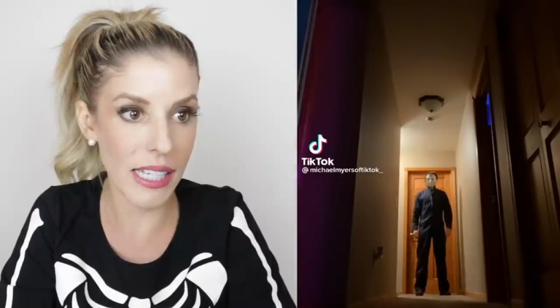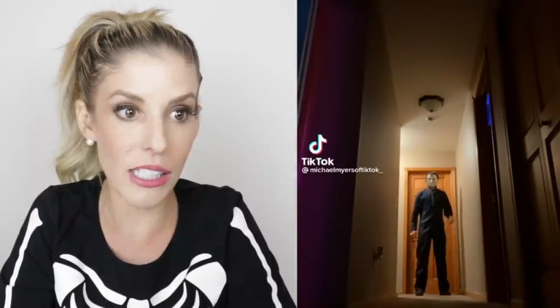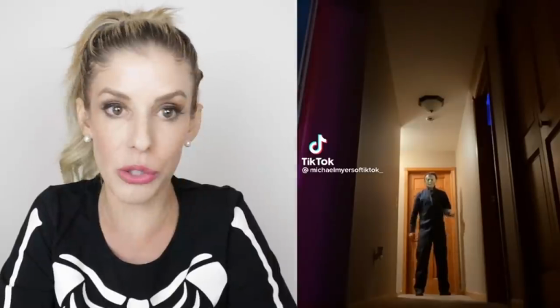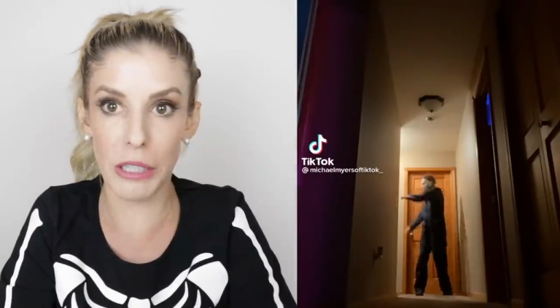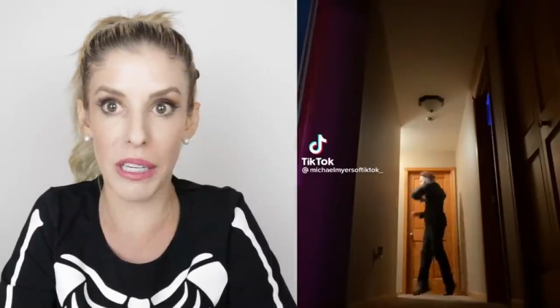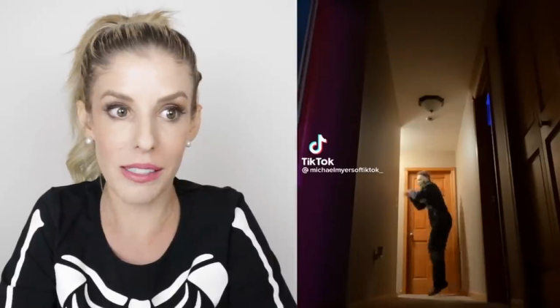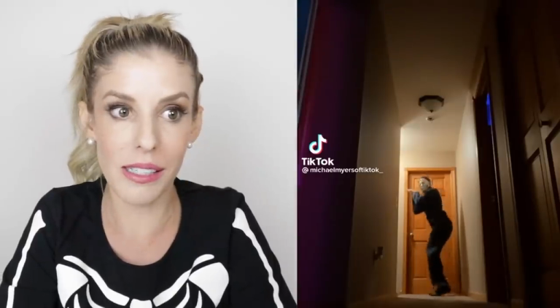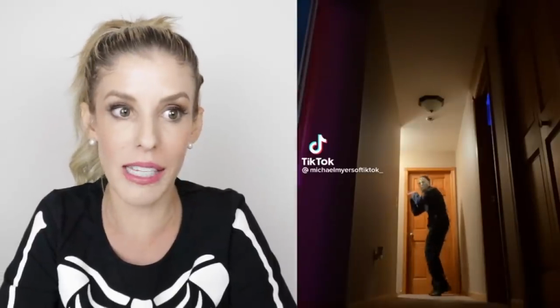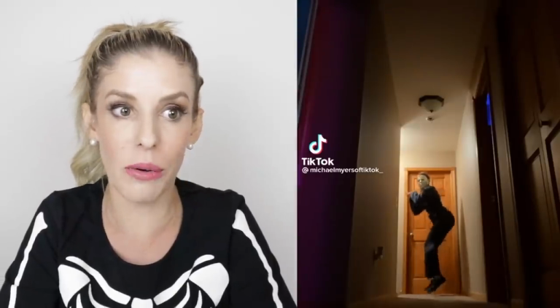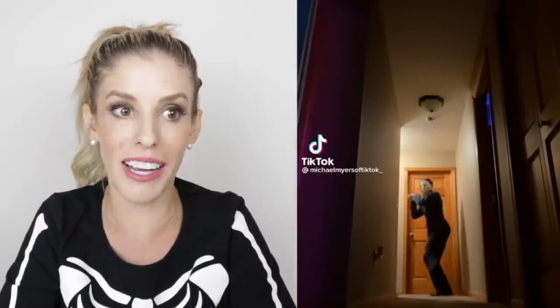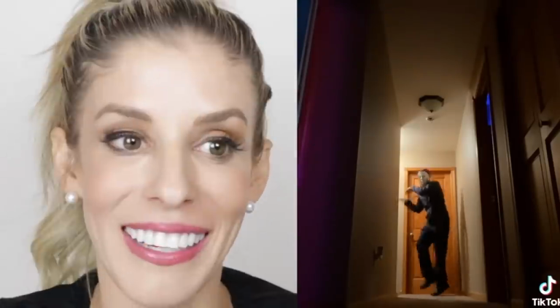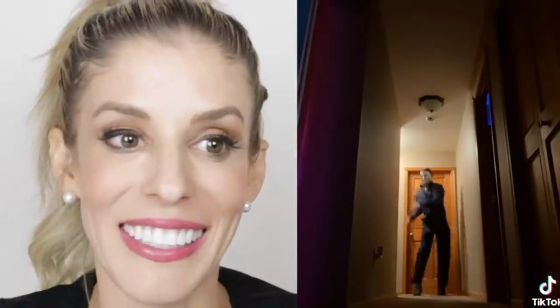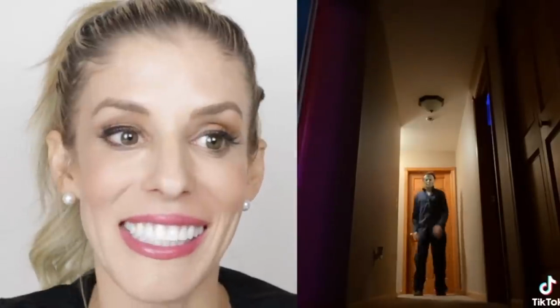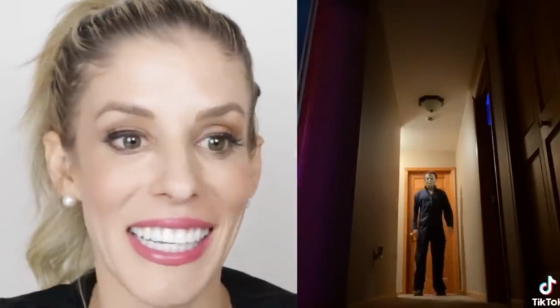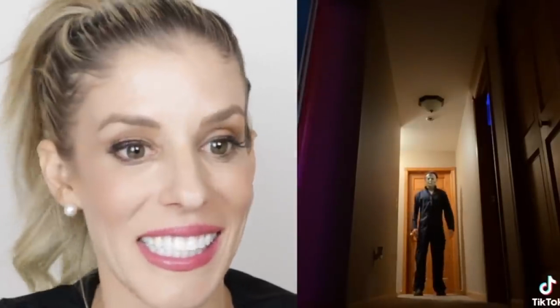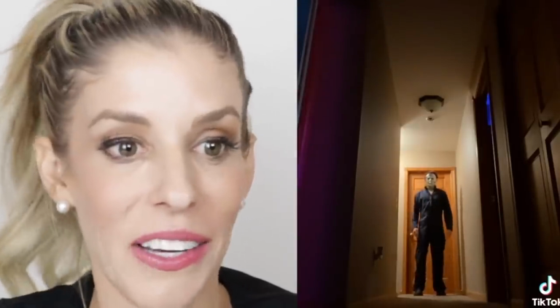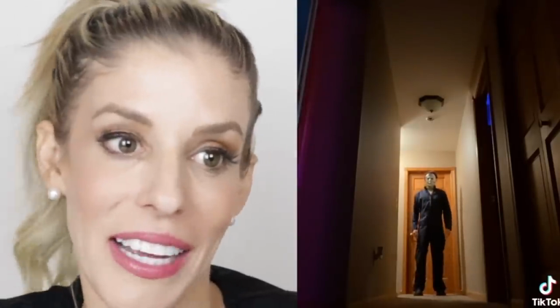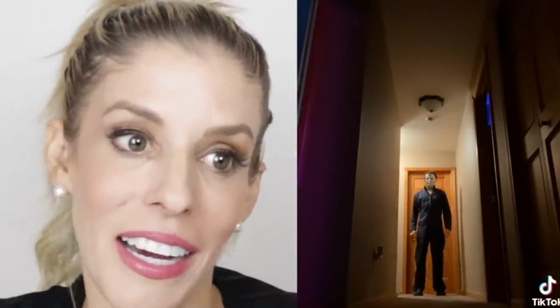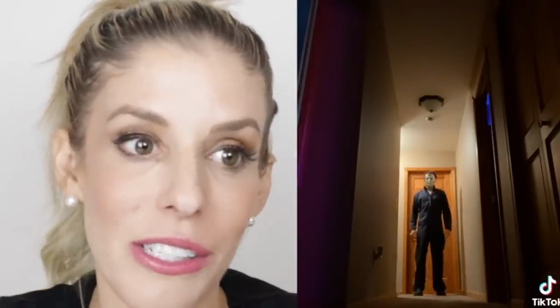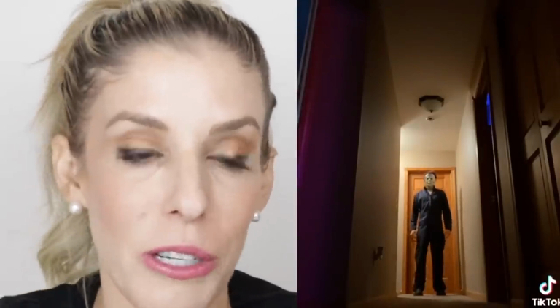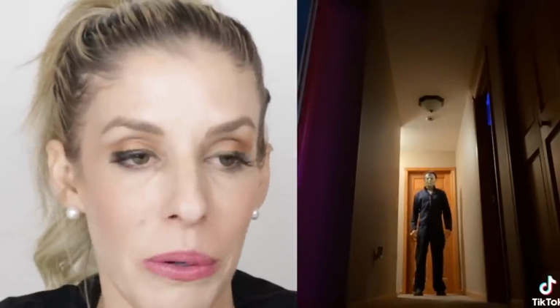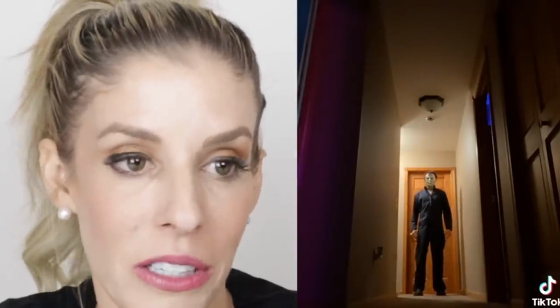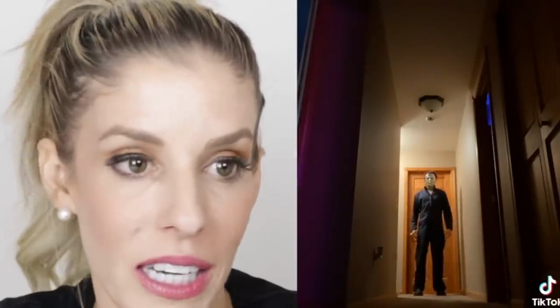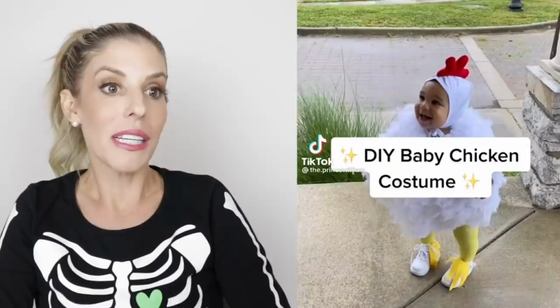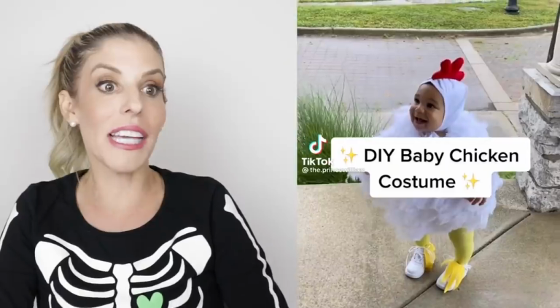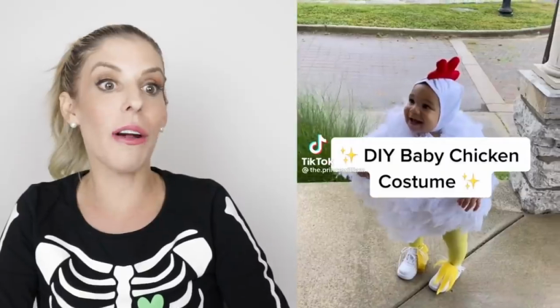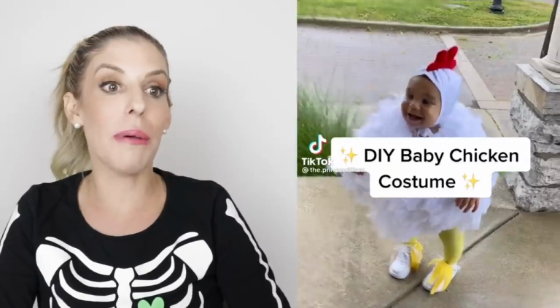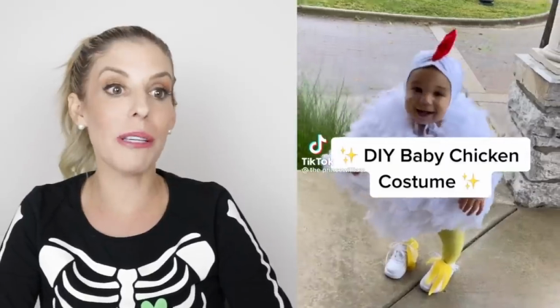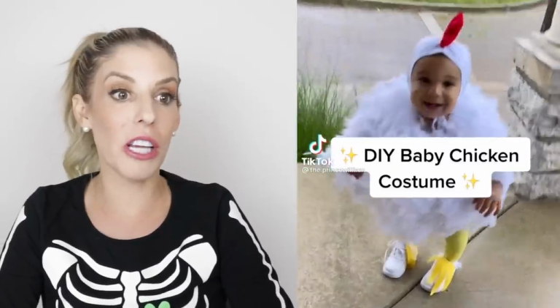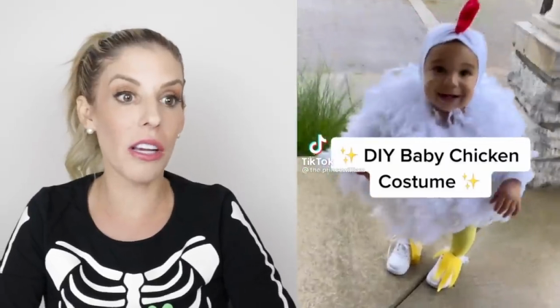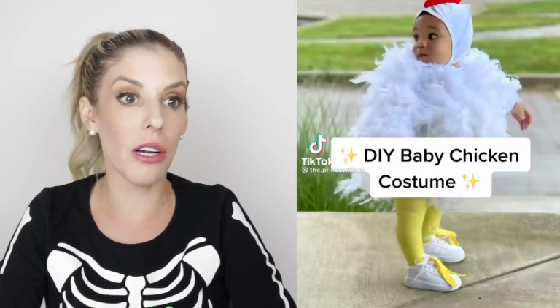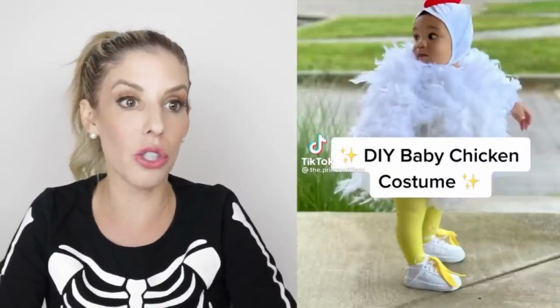This guy's creepy. Is this DIY? Oh, he's dancing. Okay, not as creepy when you dance.